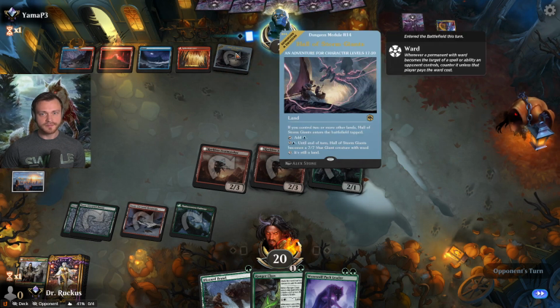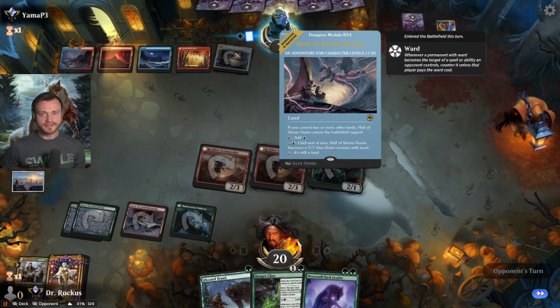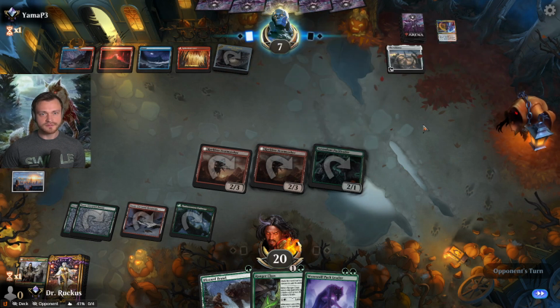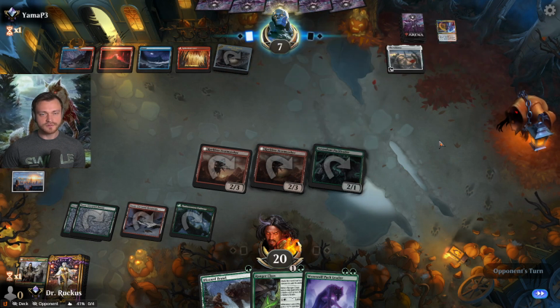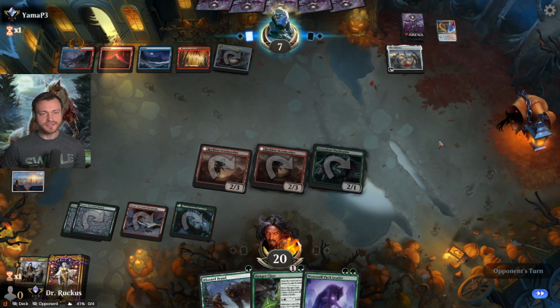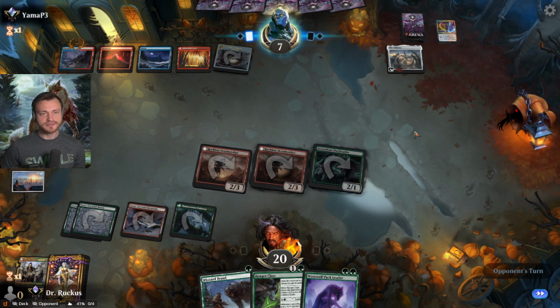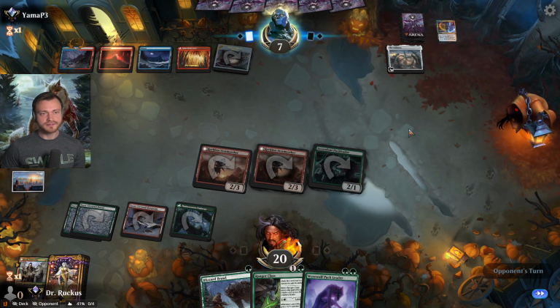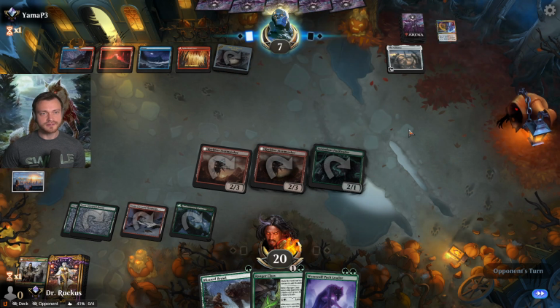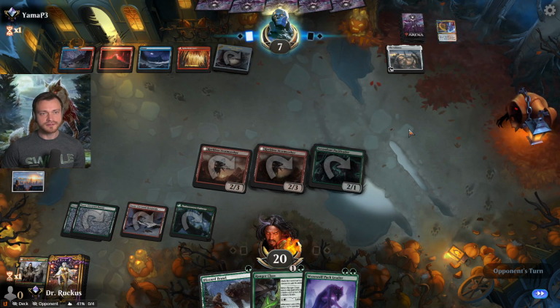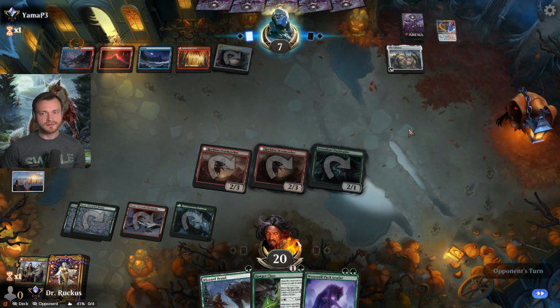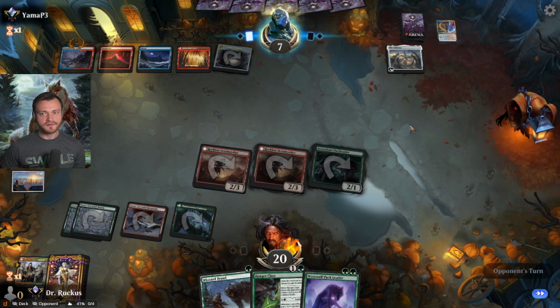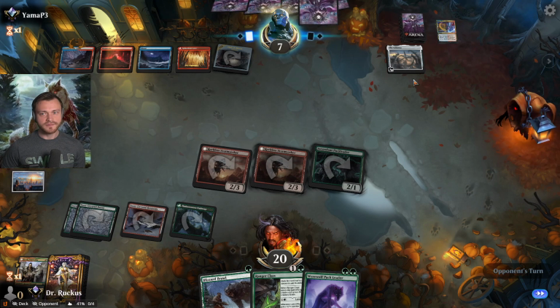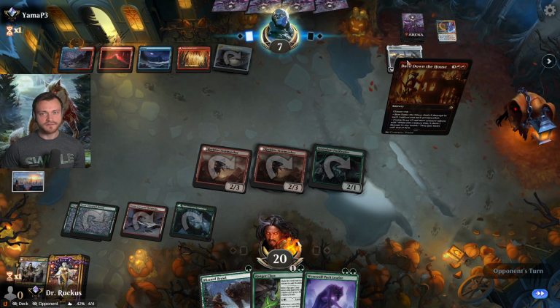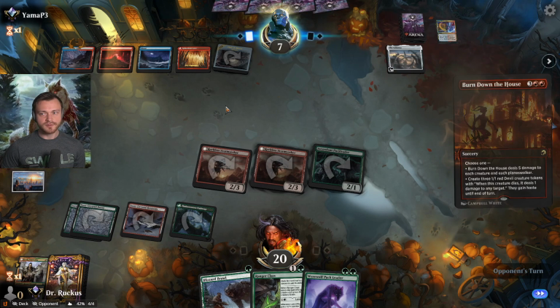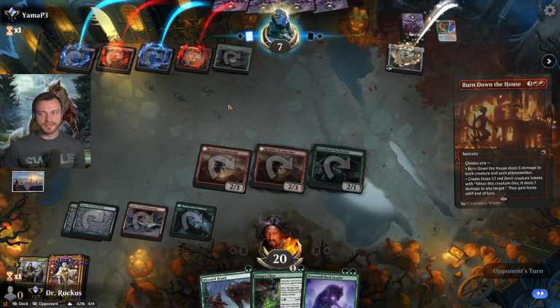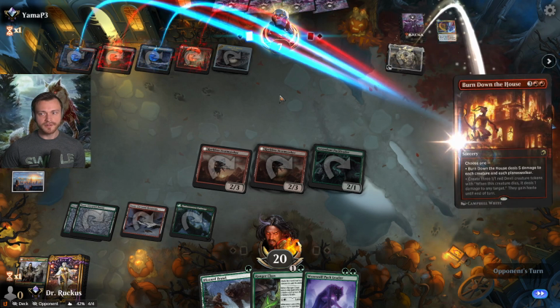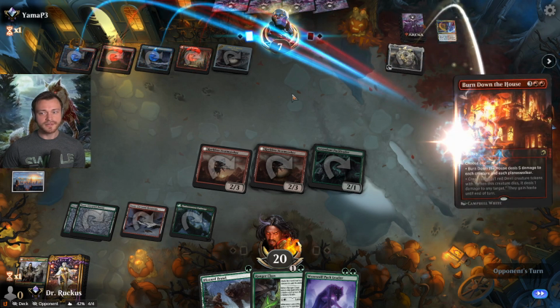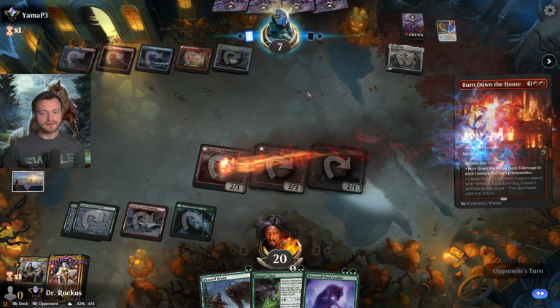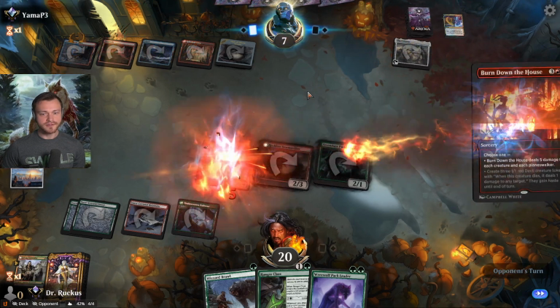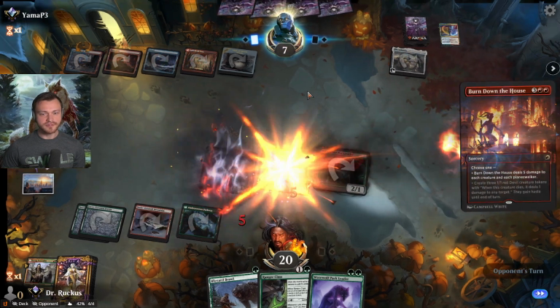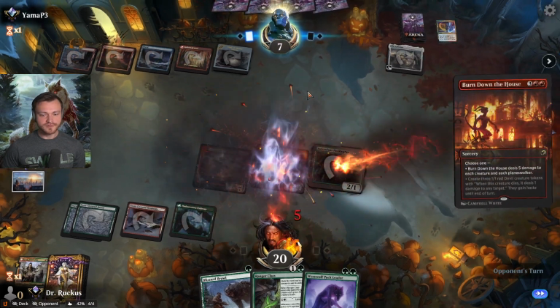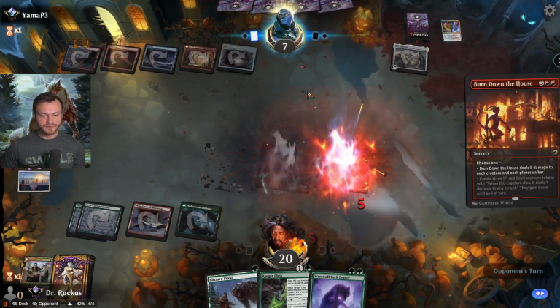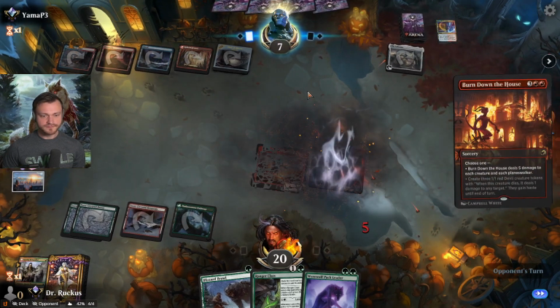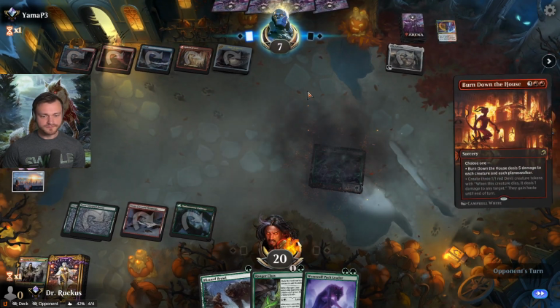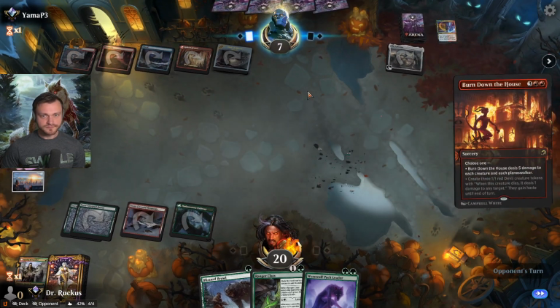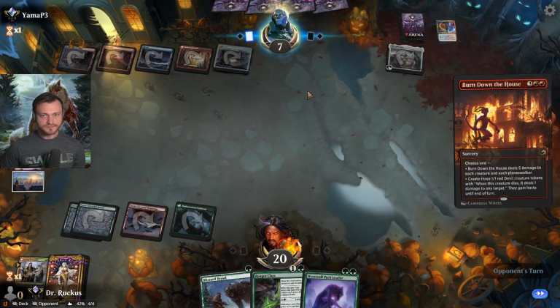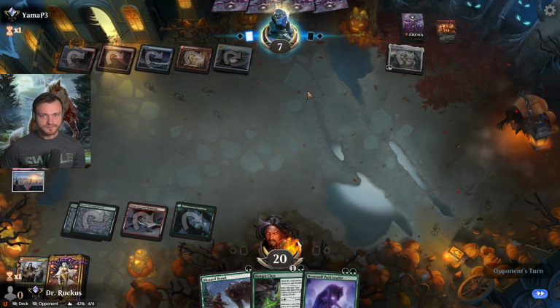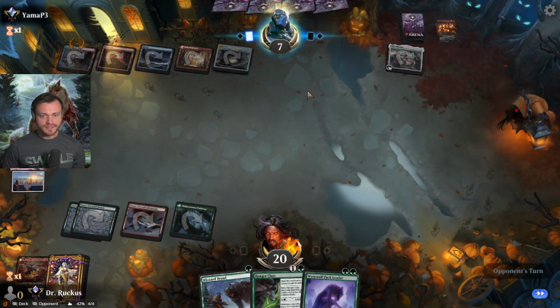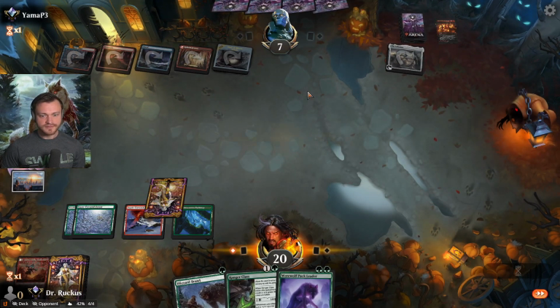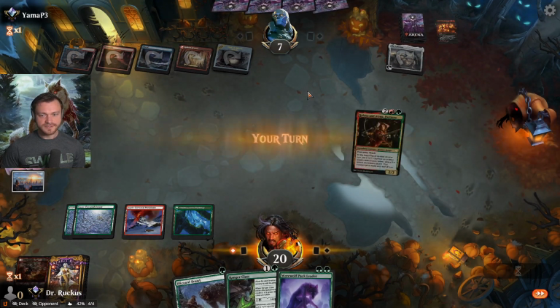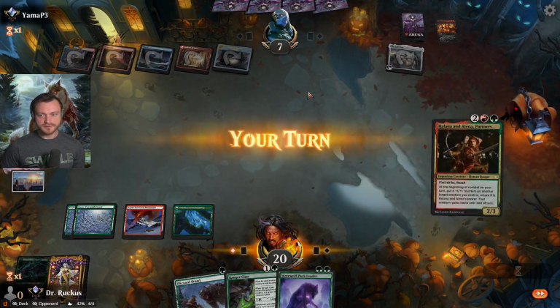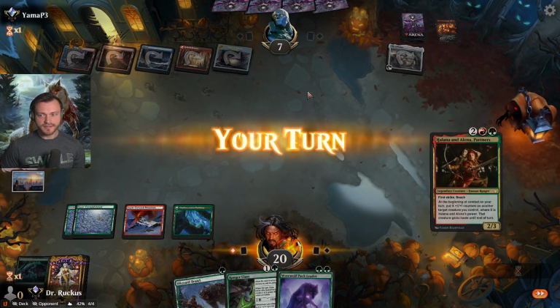They discard Expressive Iteration — makes sense, a little too slow at this point unless they can stabilize right now. Haul the Storm Giants, five mana by the opponent — Burn Down the House. Did we hit their sweeper? Definitely slows things down.